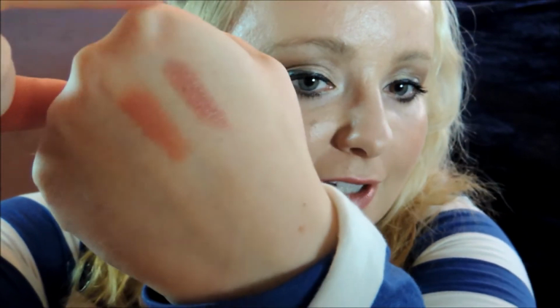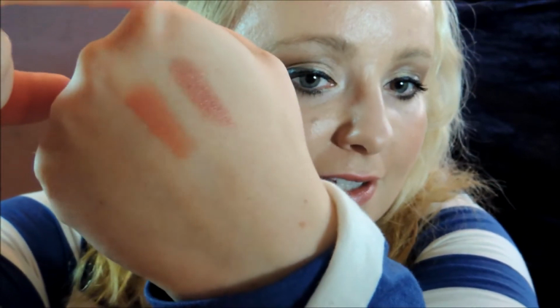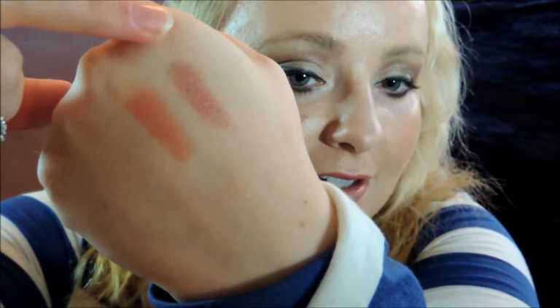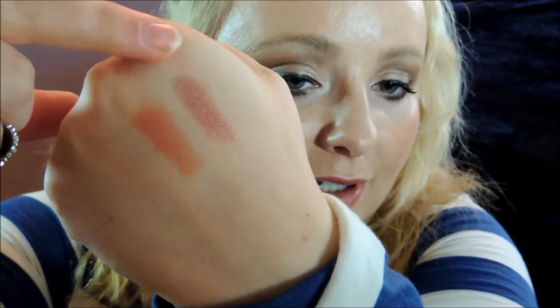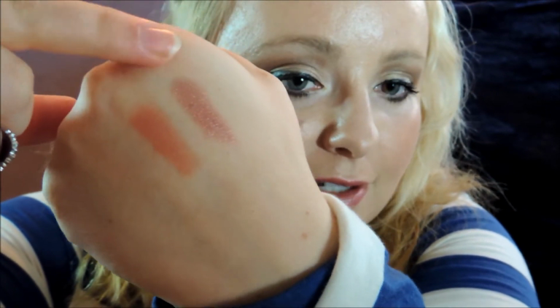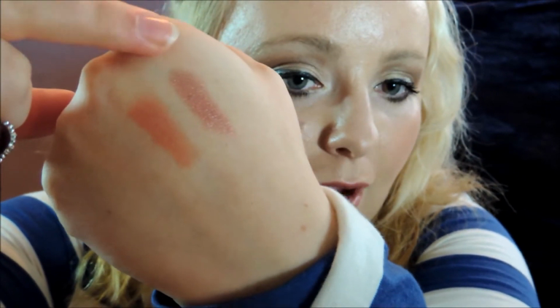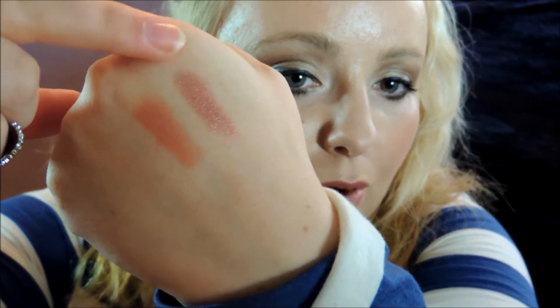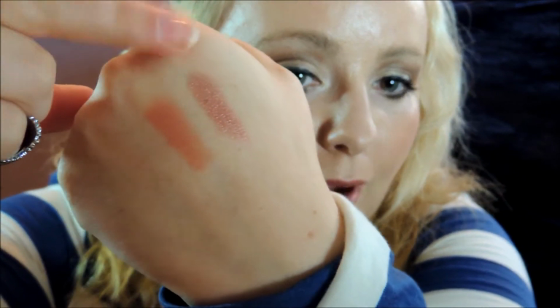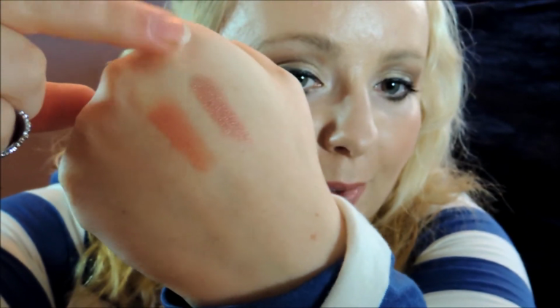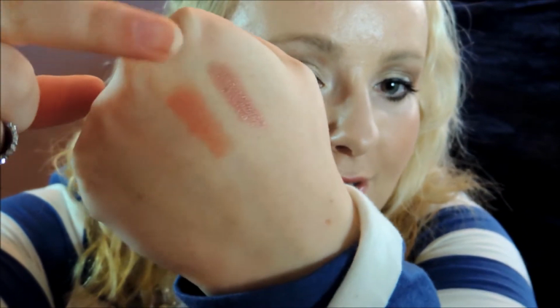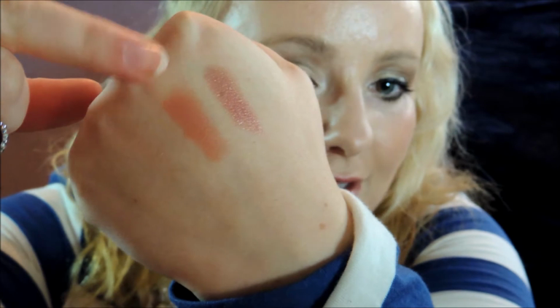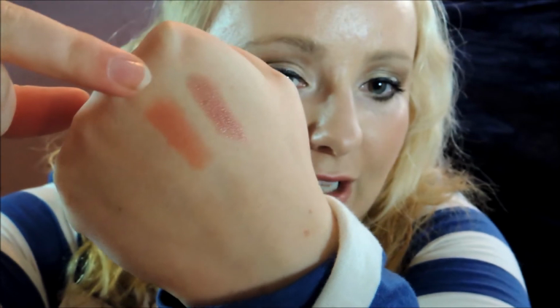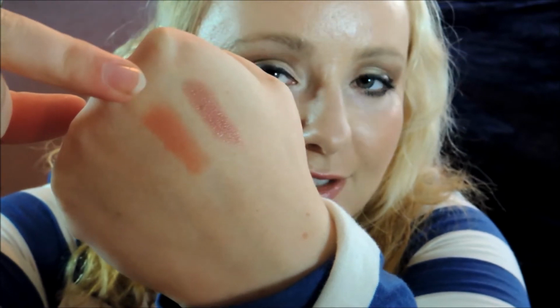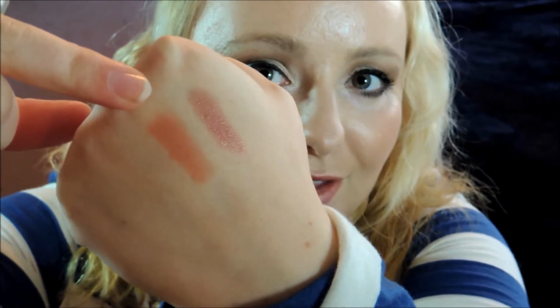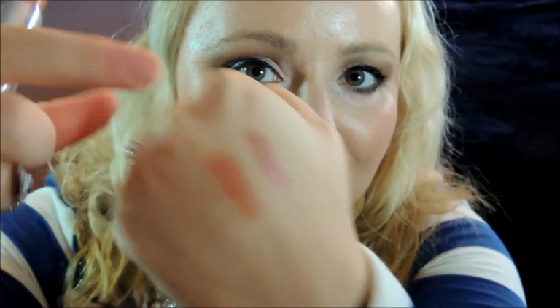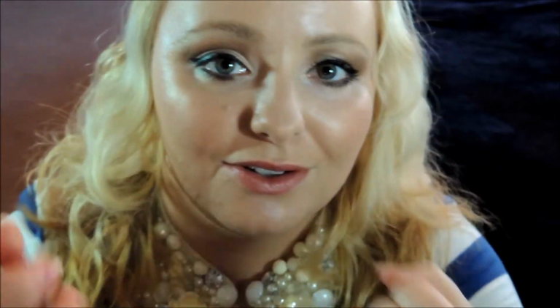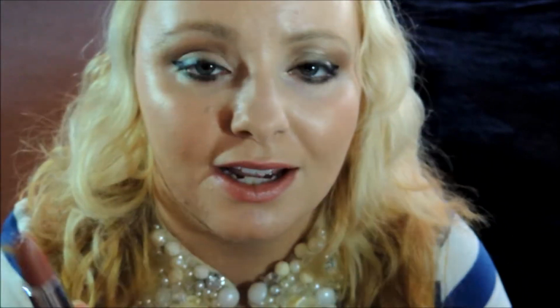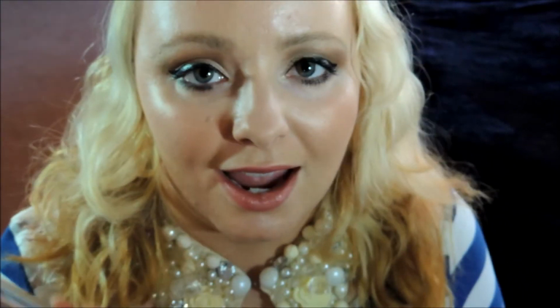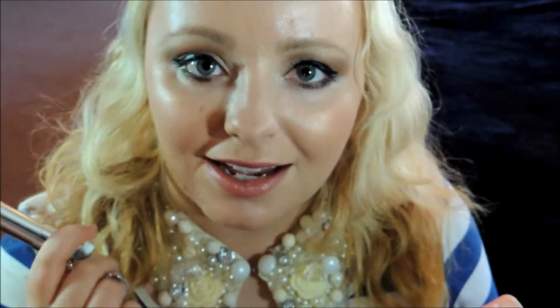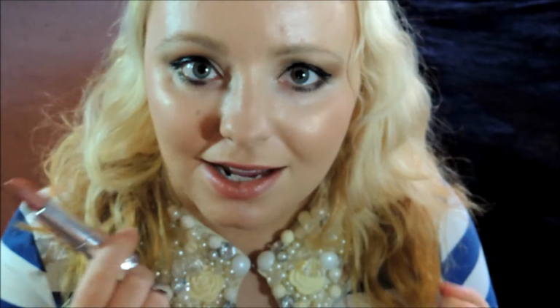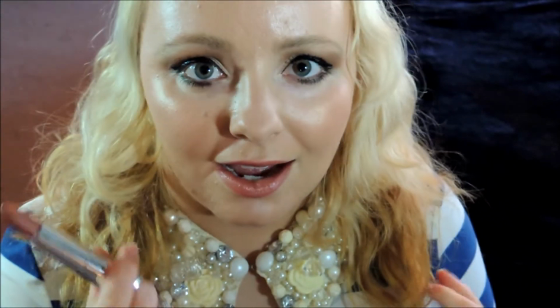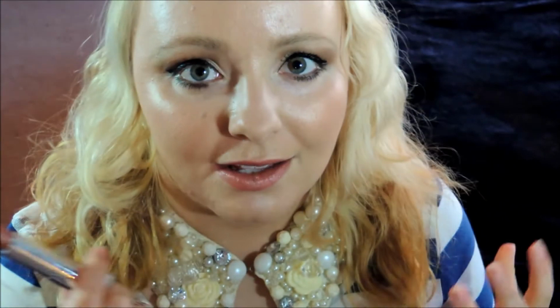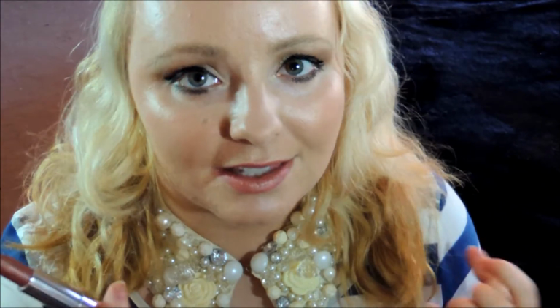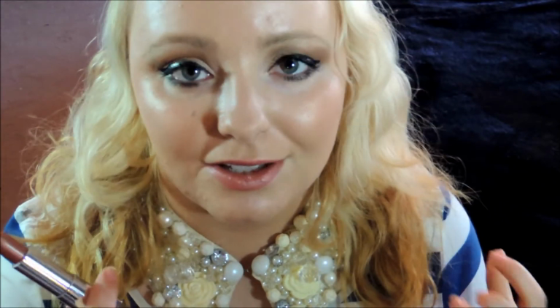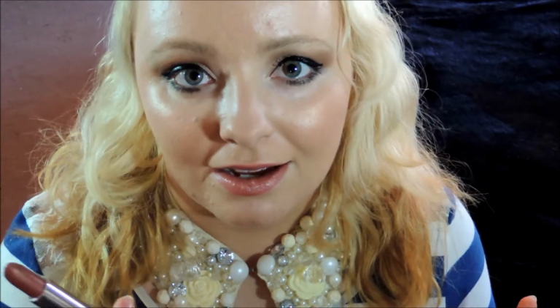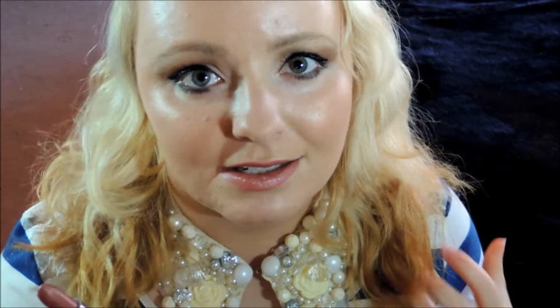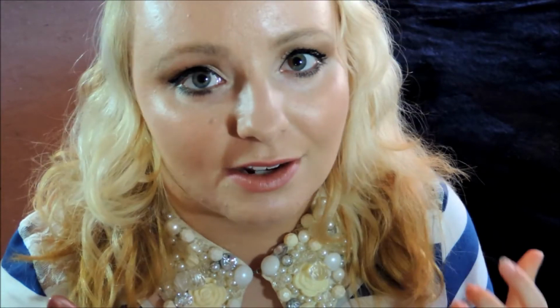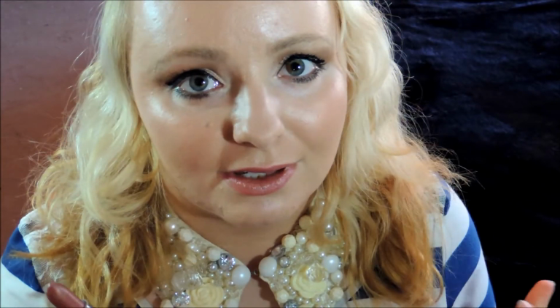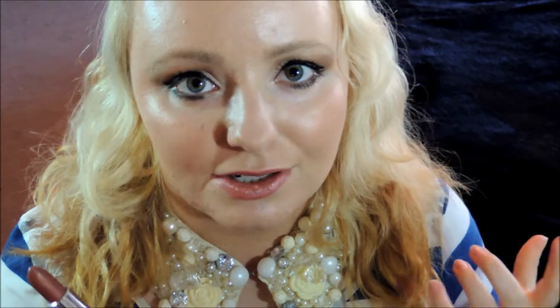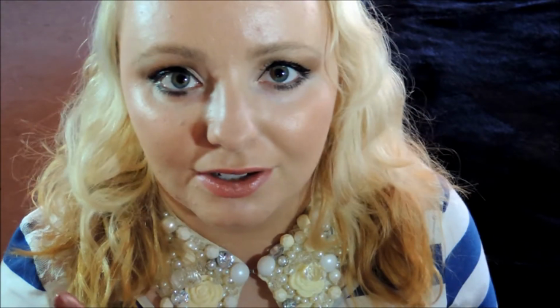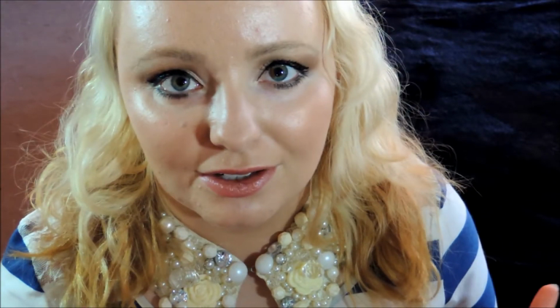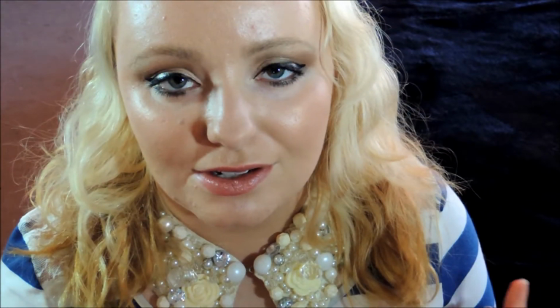As you can see, it definitely is a lot more red-based than the other nude. I like this a lot — it's definitely a darker nude.